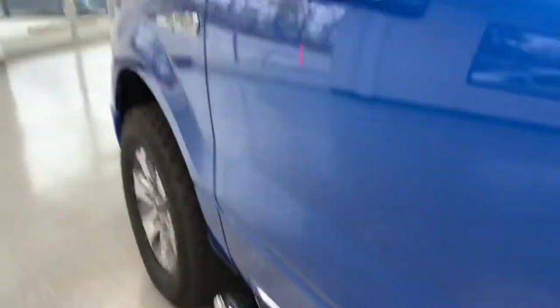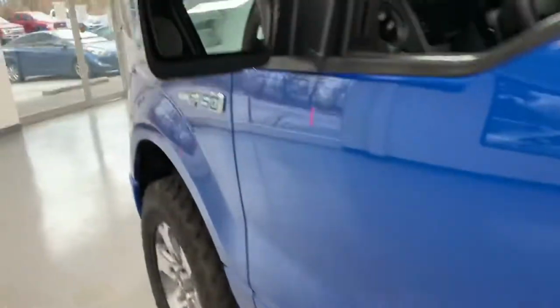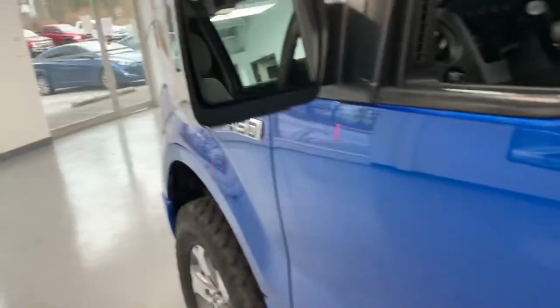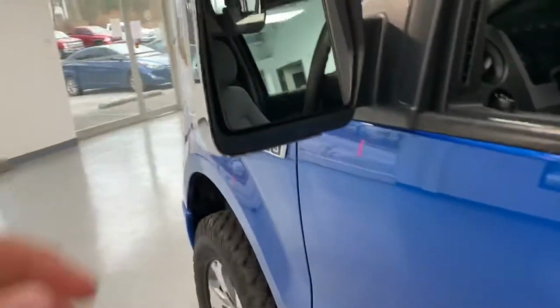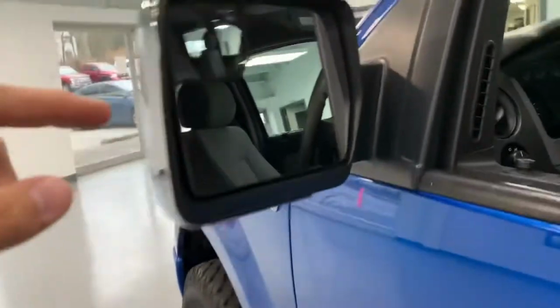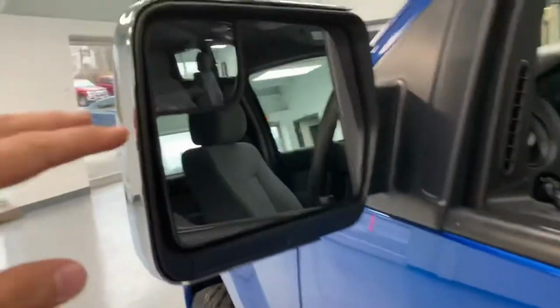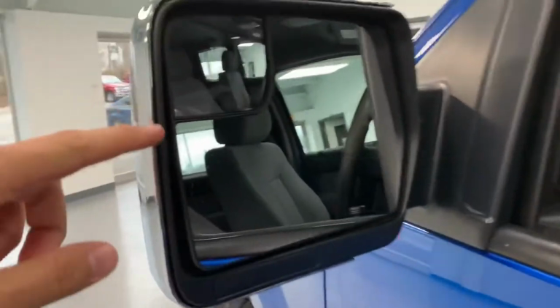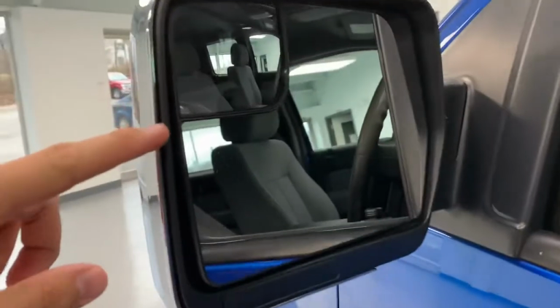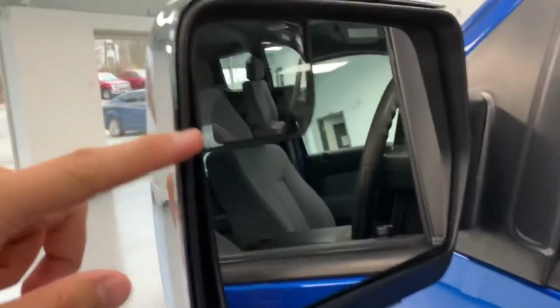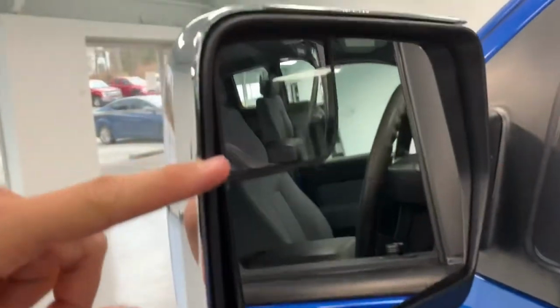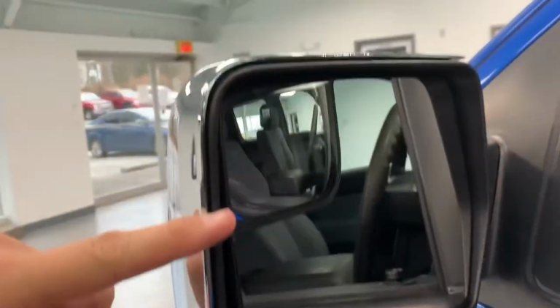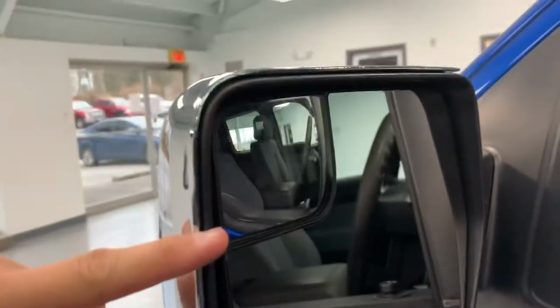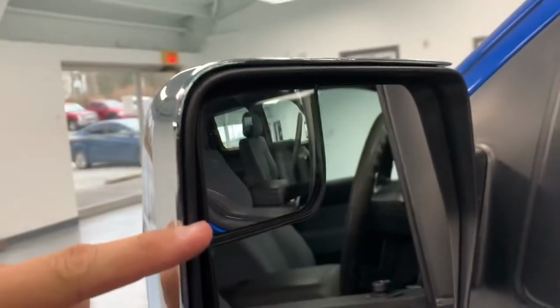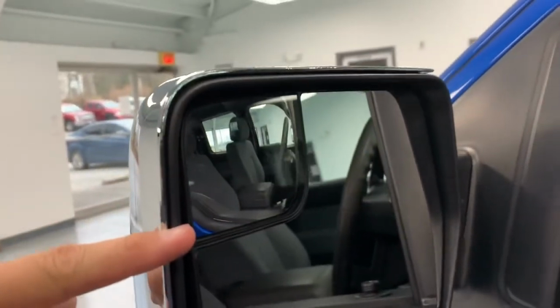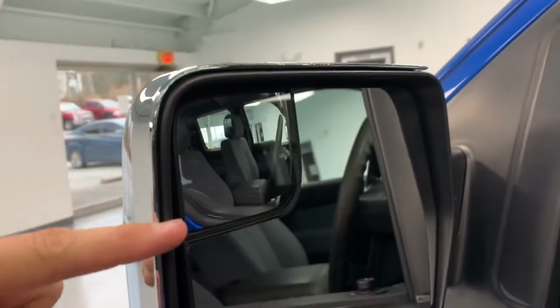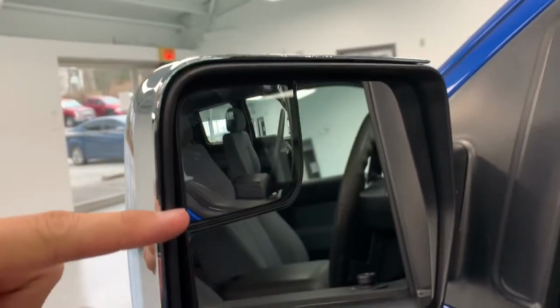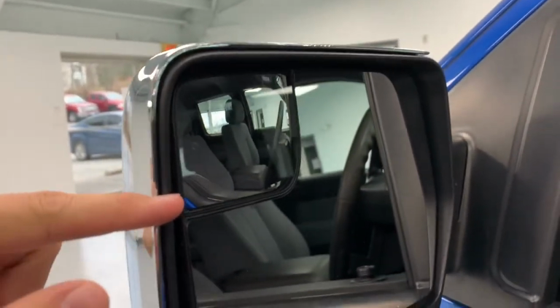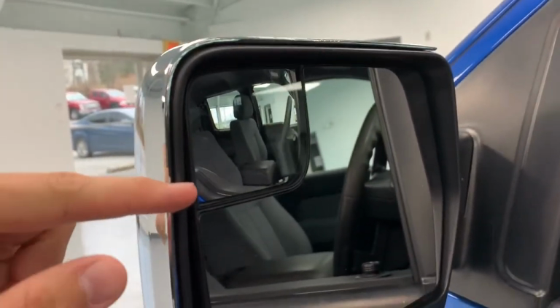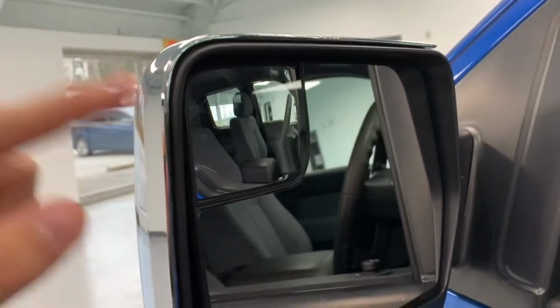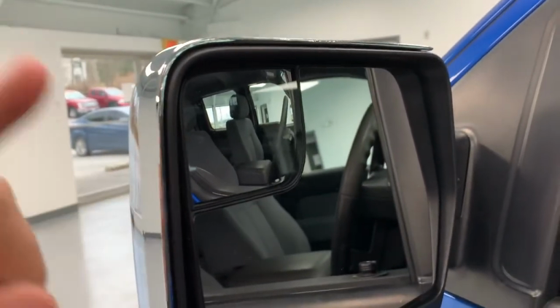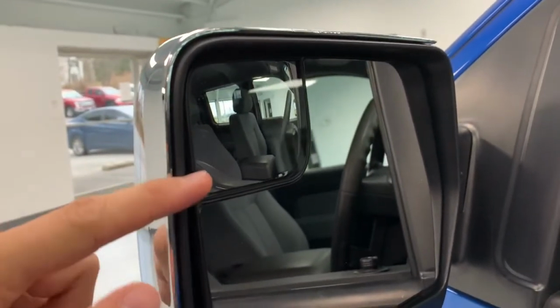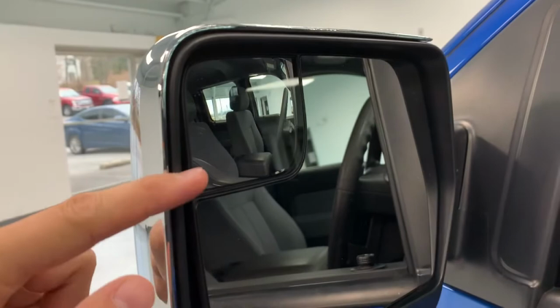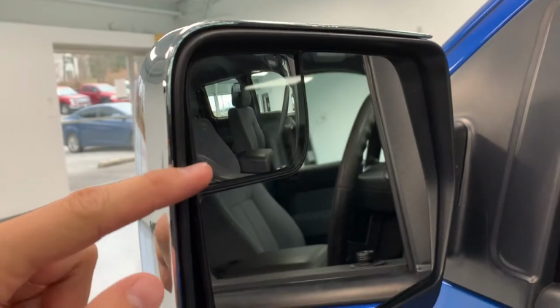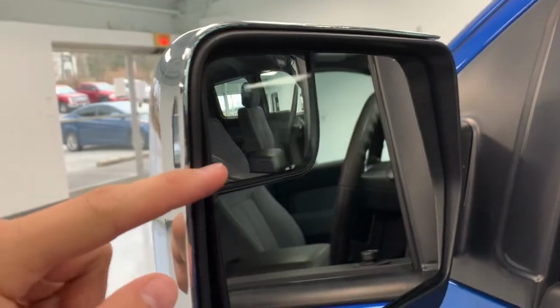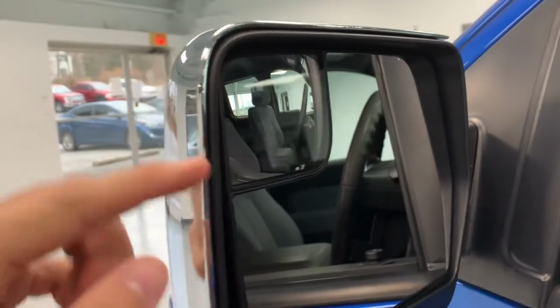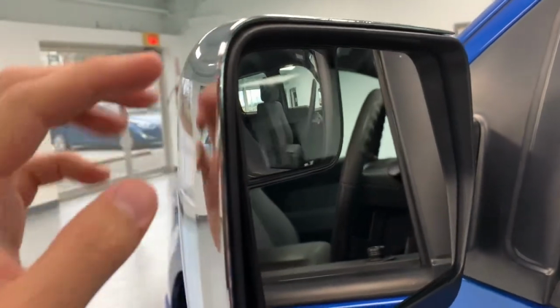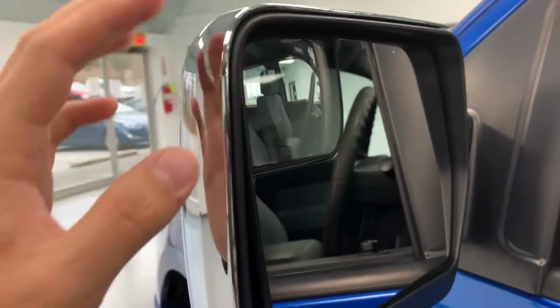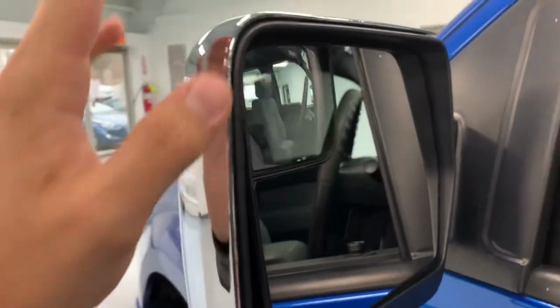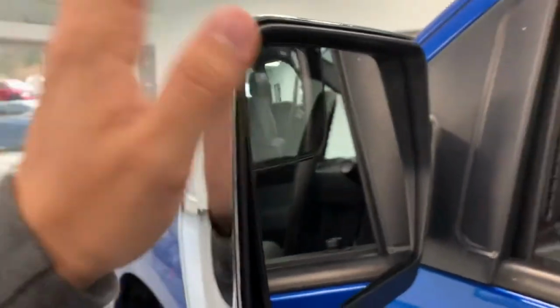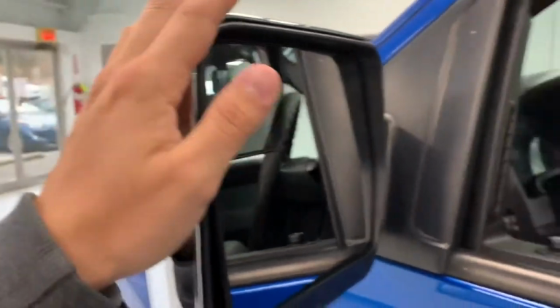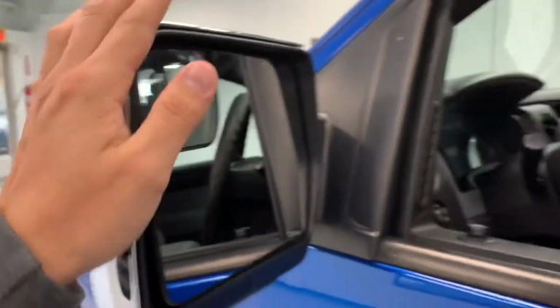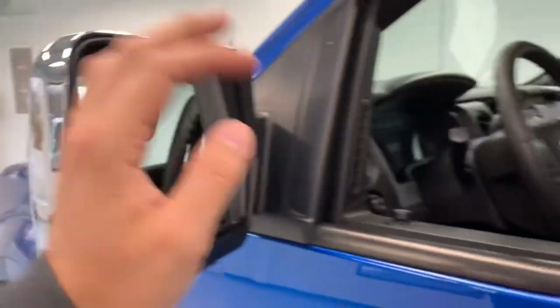On the inside of the mirror on the driver's side, you'll see a little blind spot segment — it just helps you to see what's in your blind spot without having to crane your head. Nice feature there.